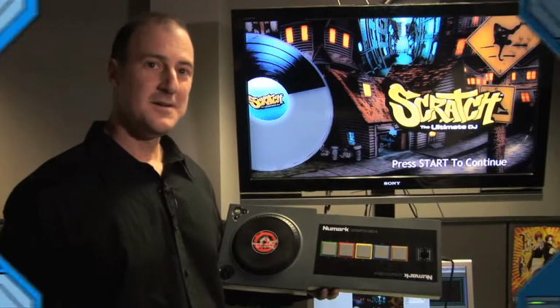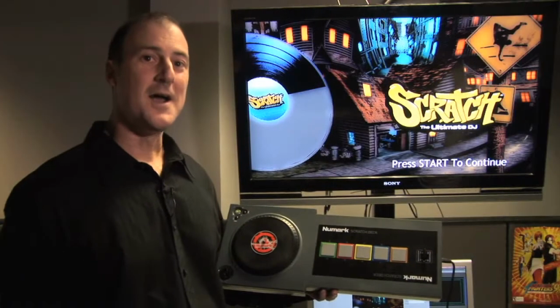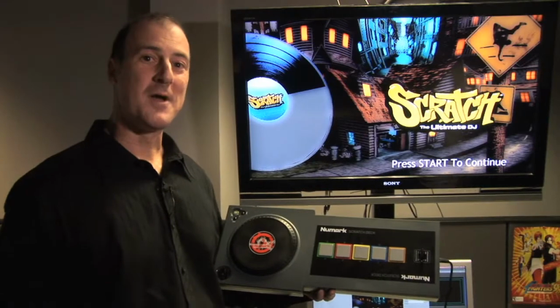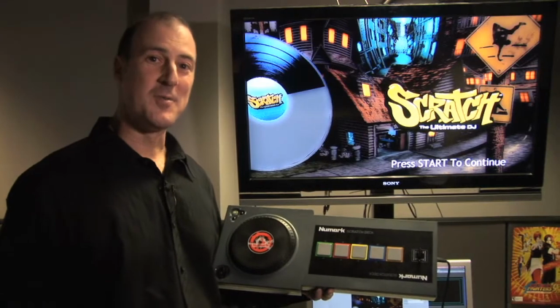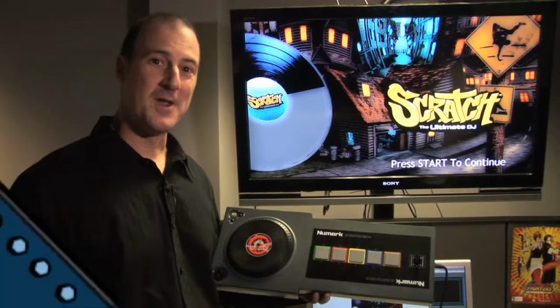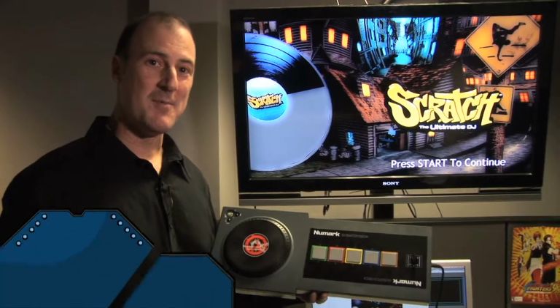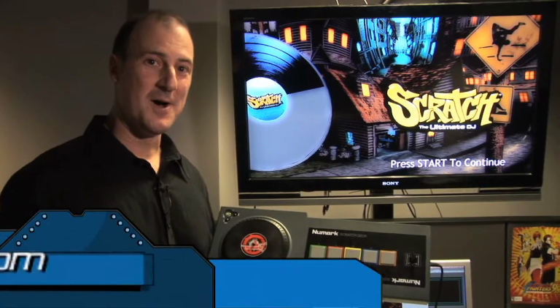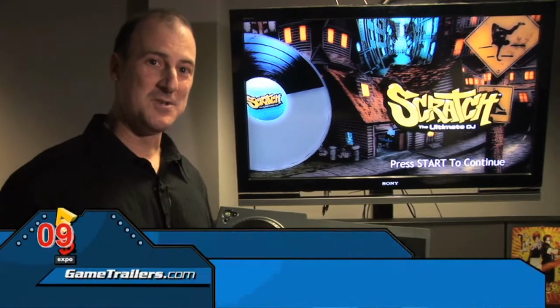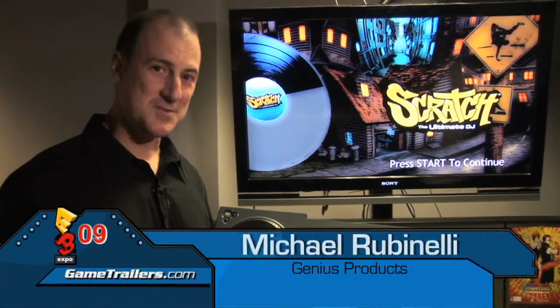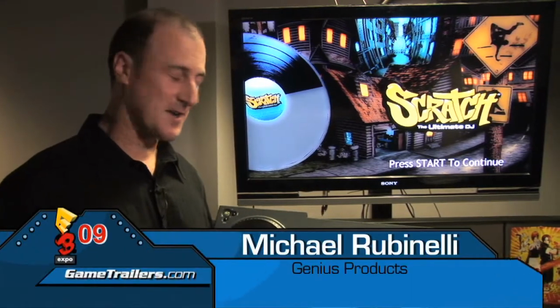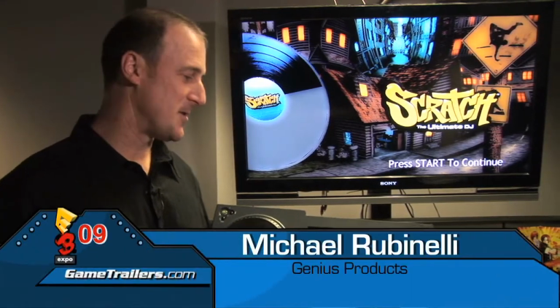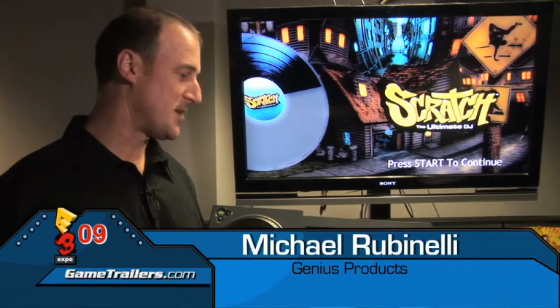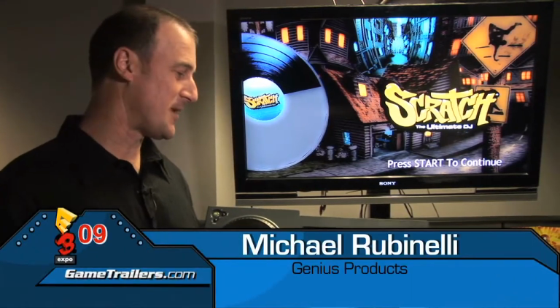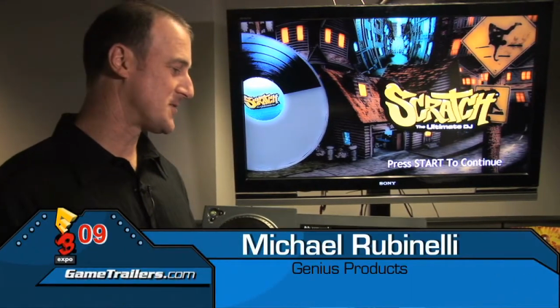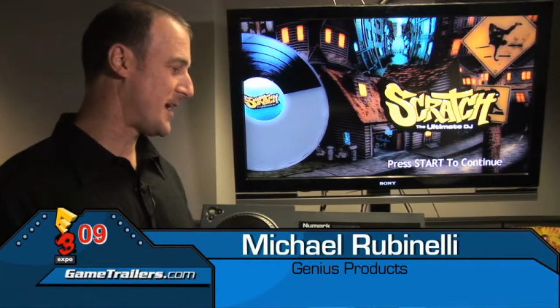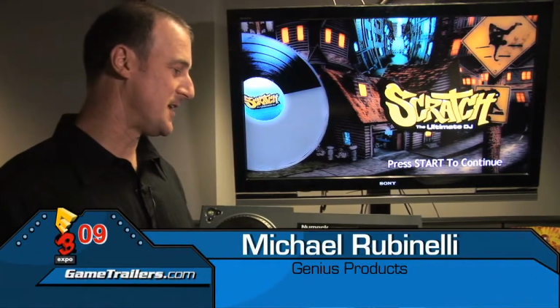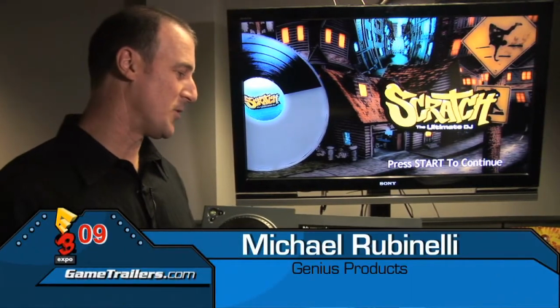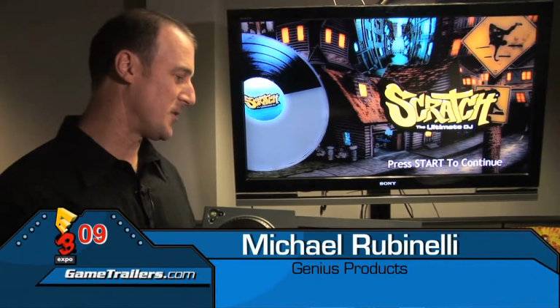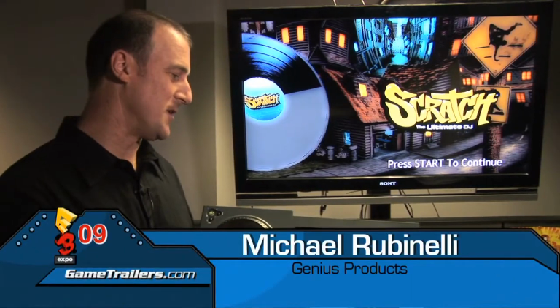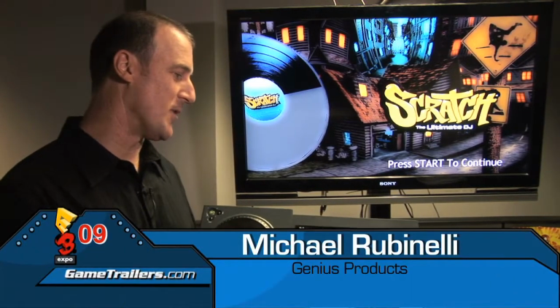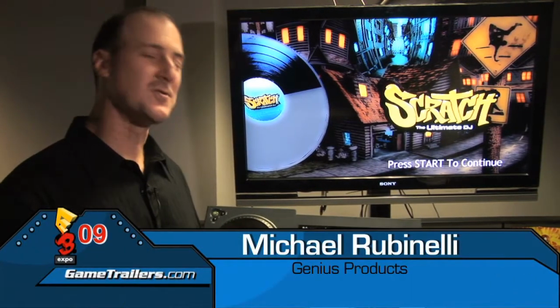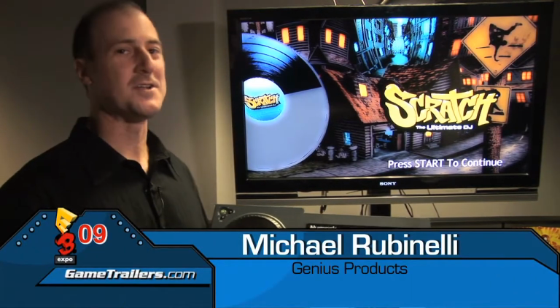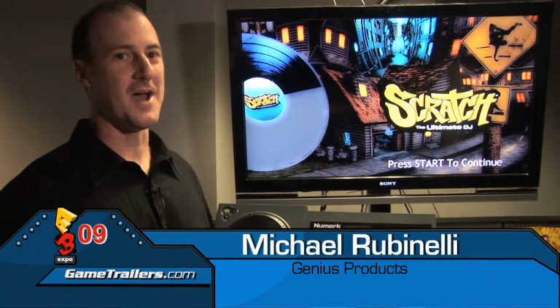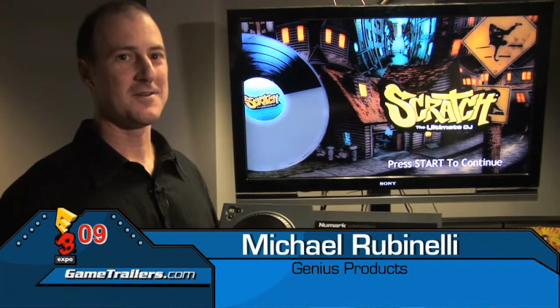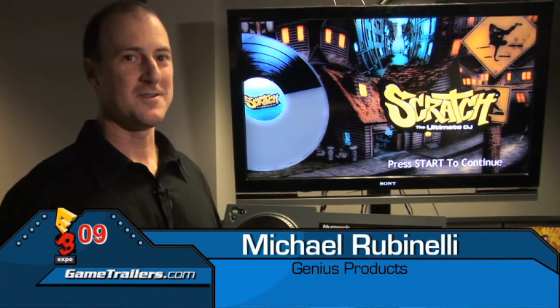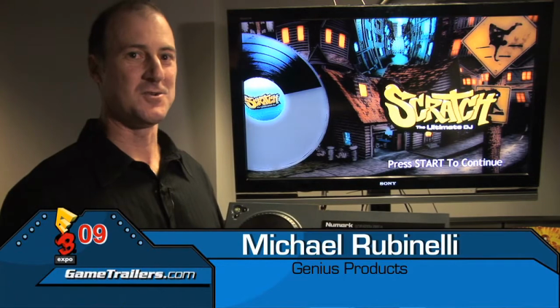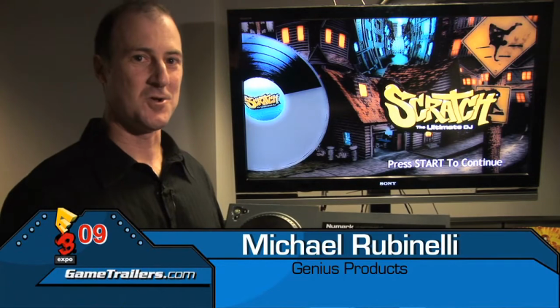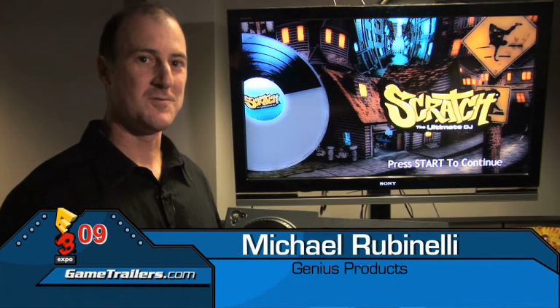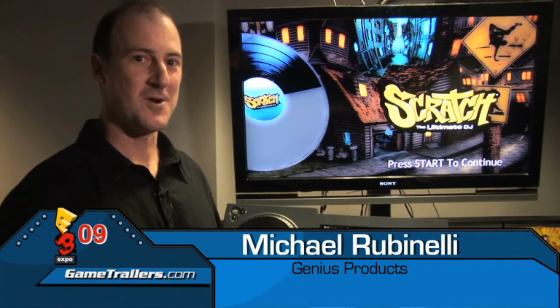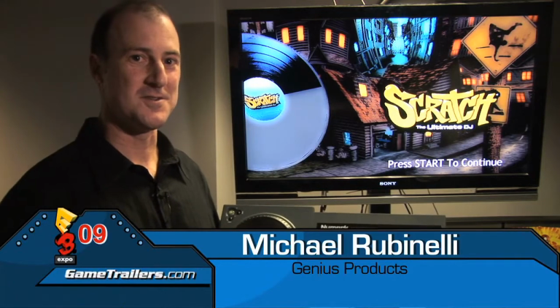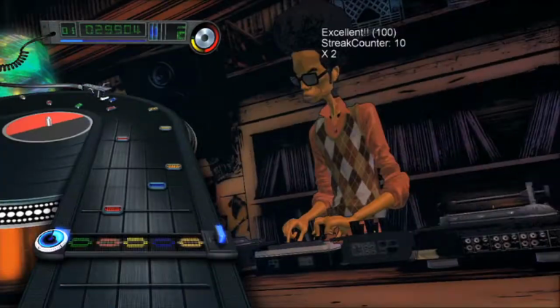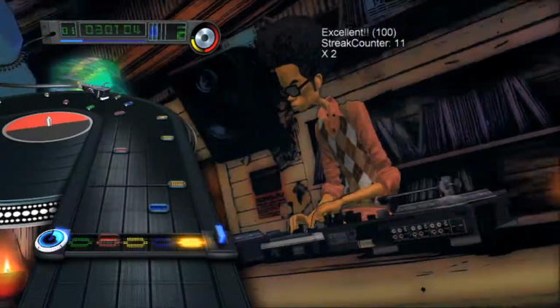Hi, I'm Michael Rubinelli. I am with Genius Products. I'm here to talk about Scratch and more importantly the Numark Scratch deck, the controller for Scratch the video game.